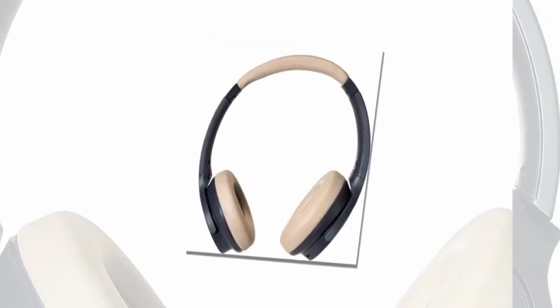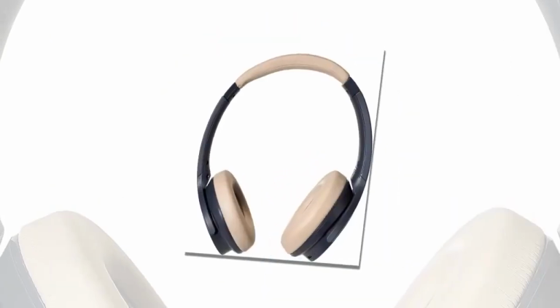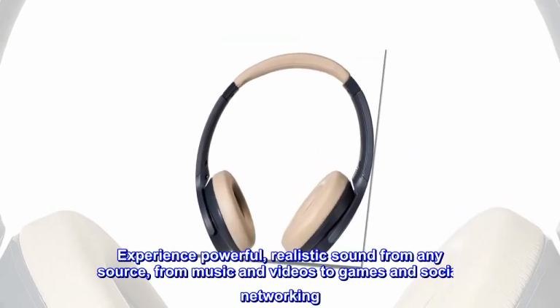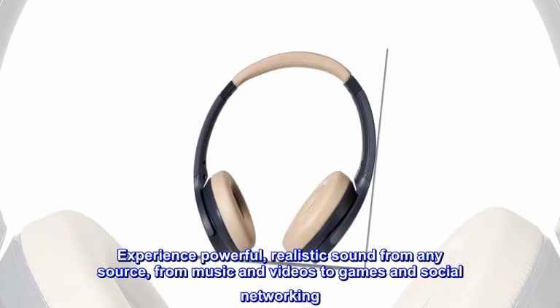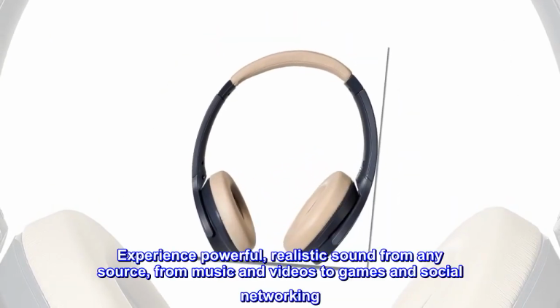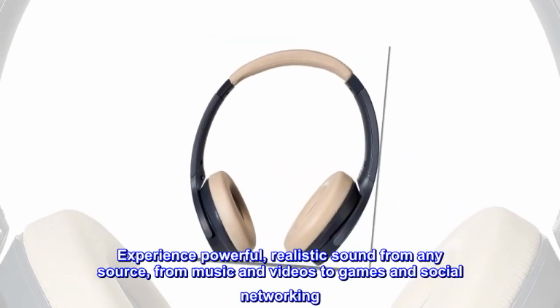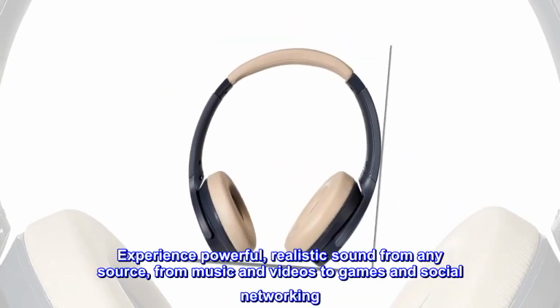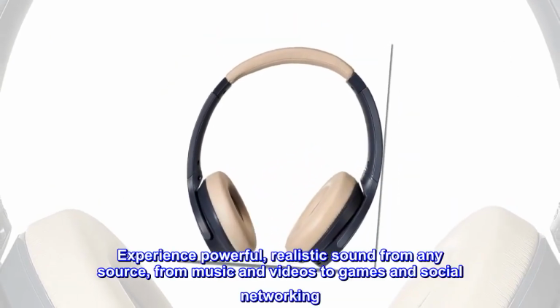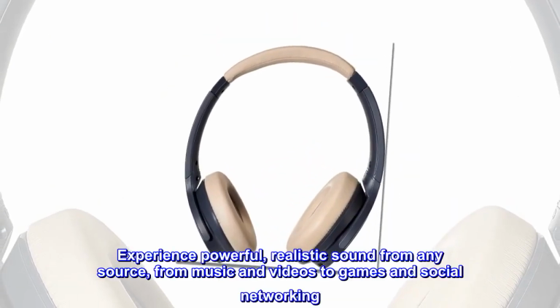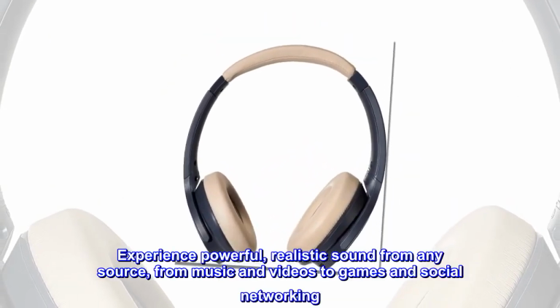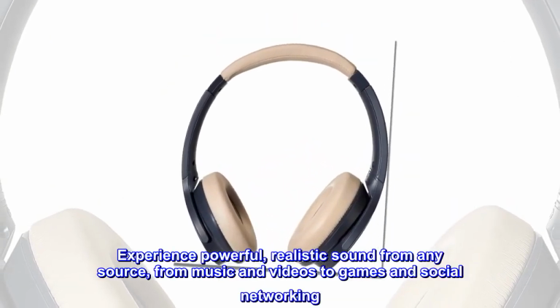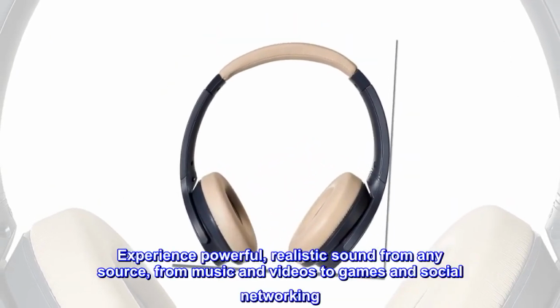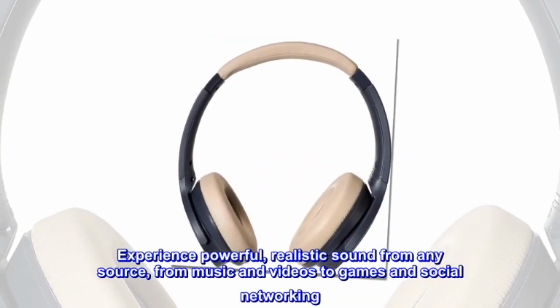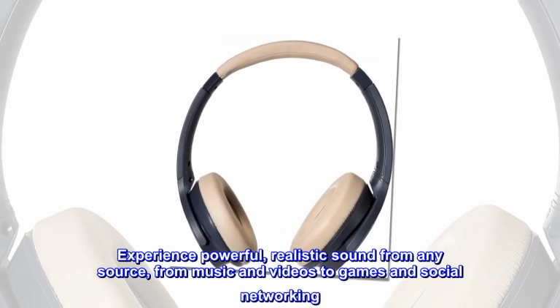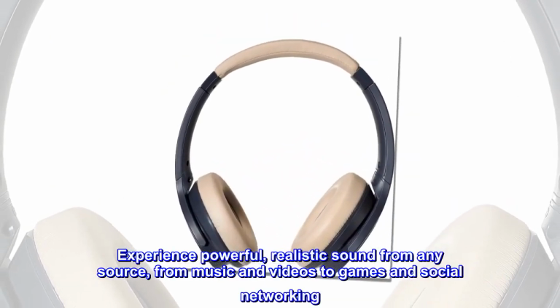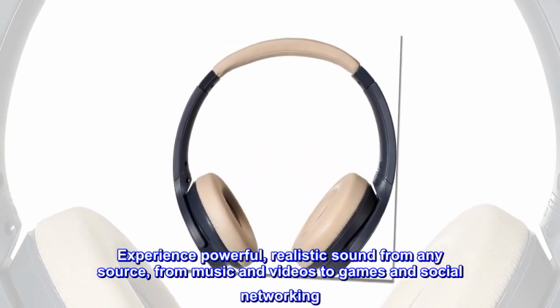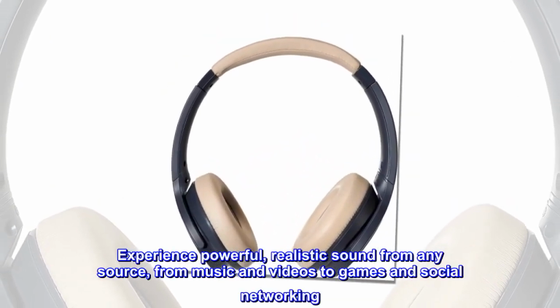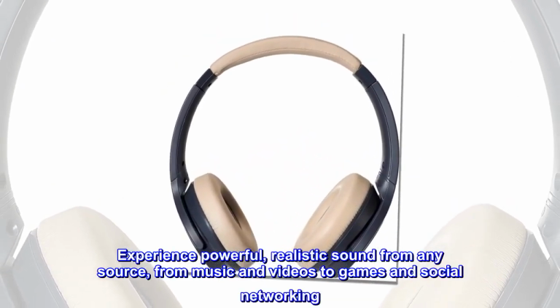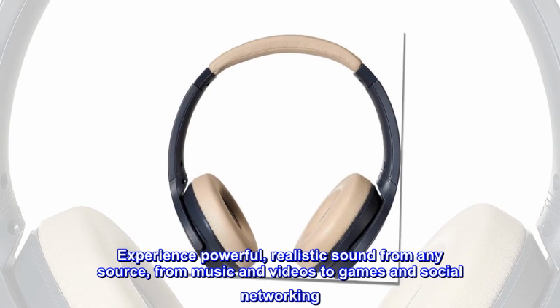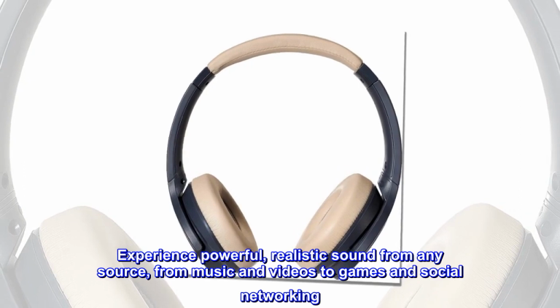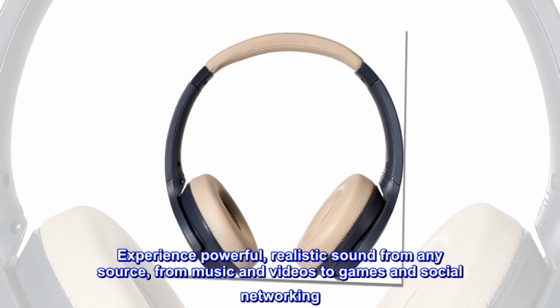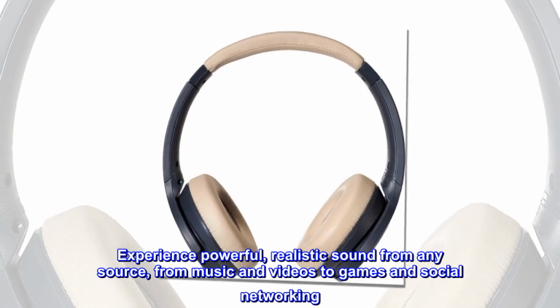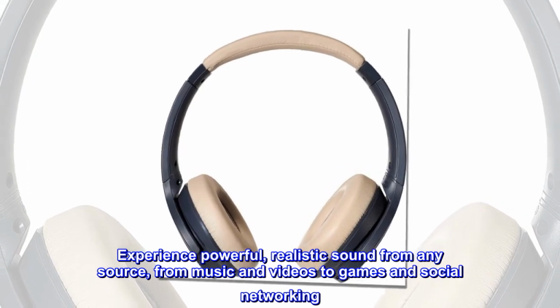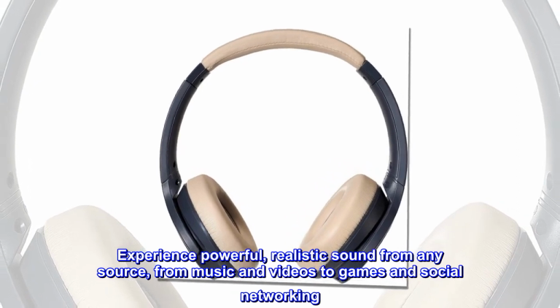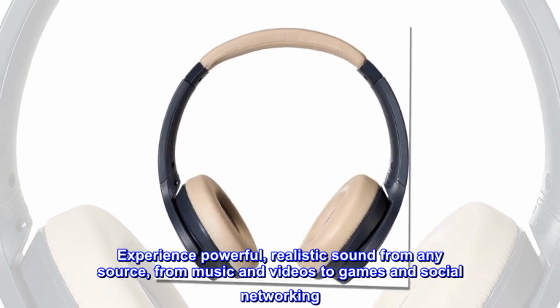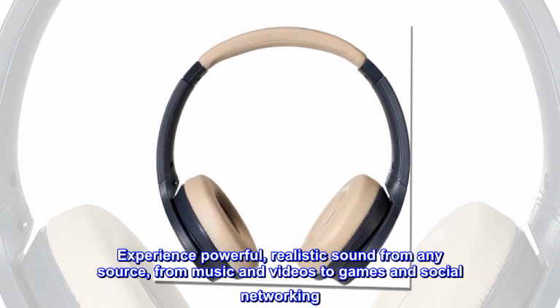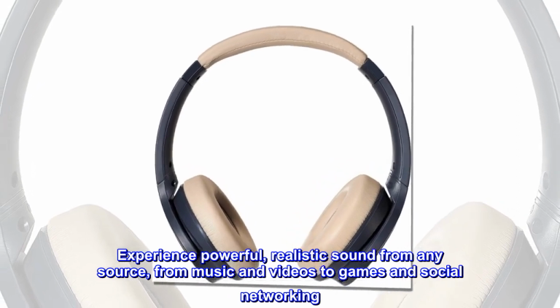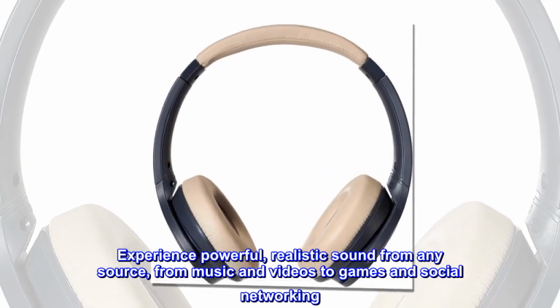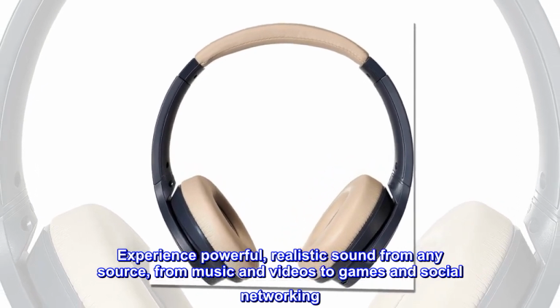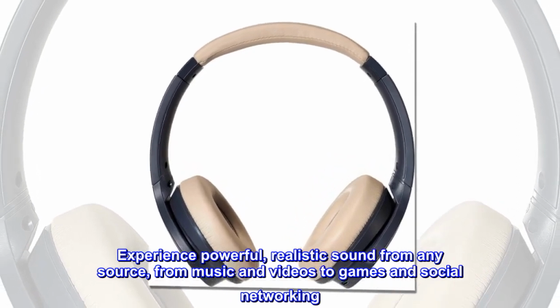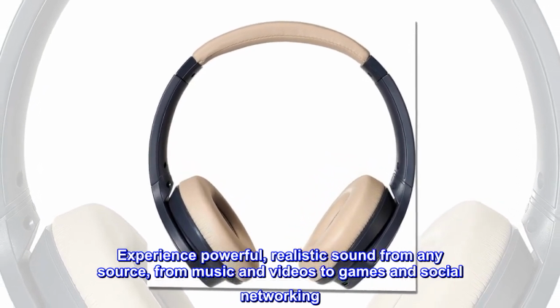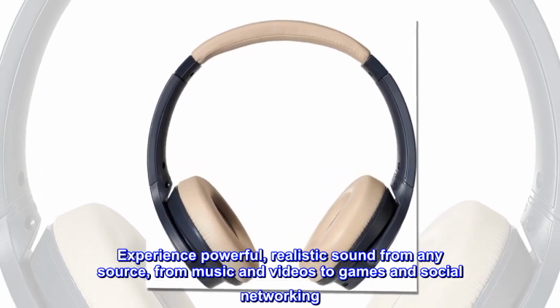Experience powerful, realistic sound from any source — from music and videos to games and social networking.